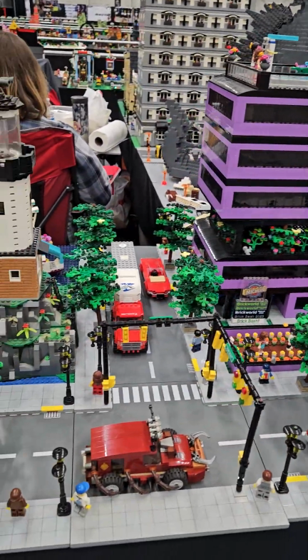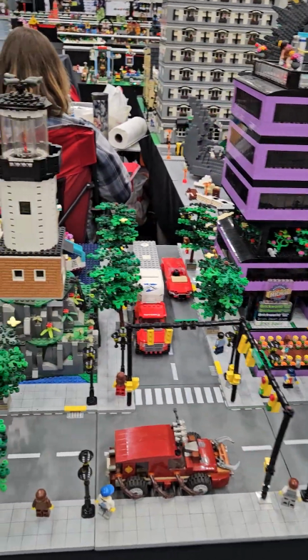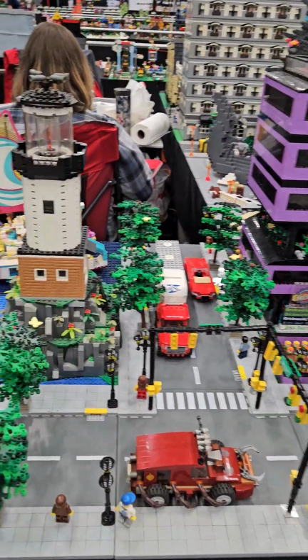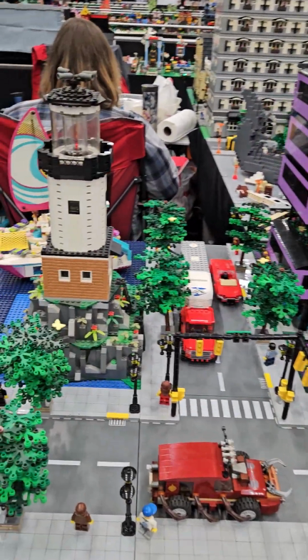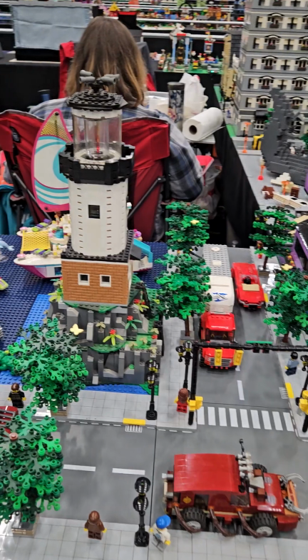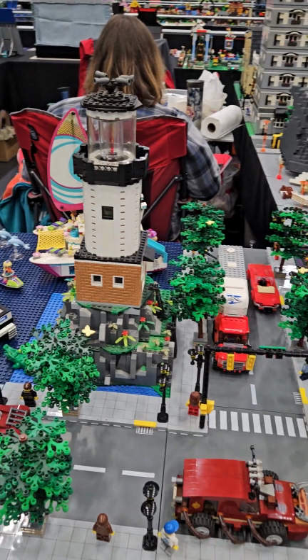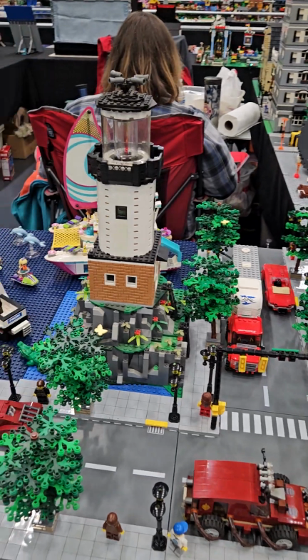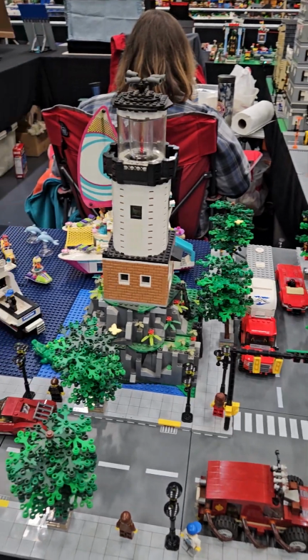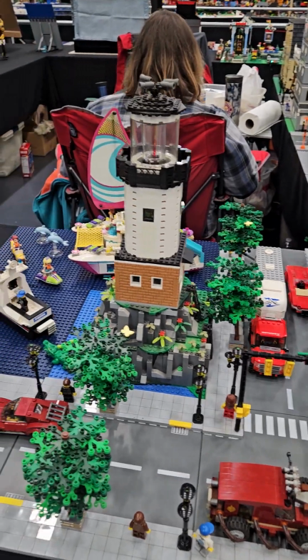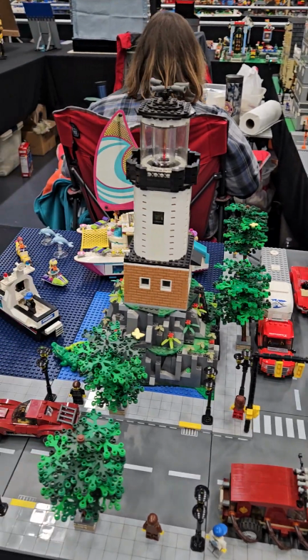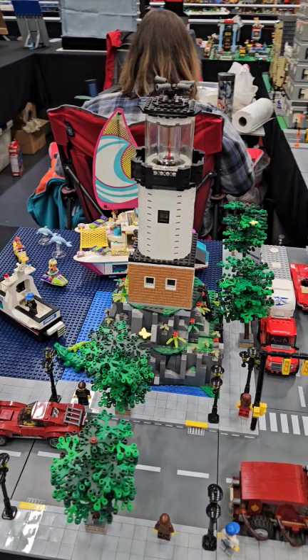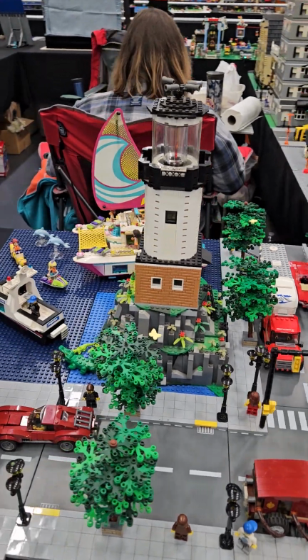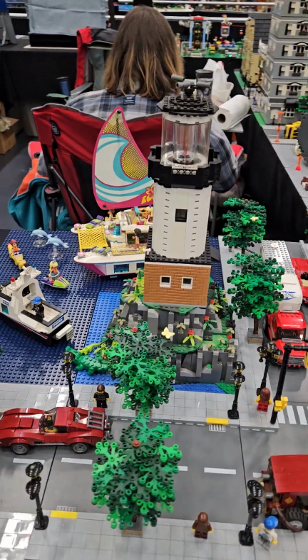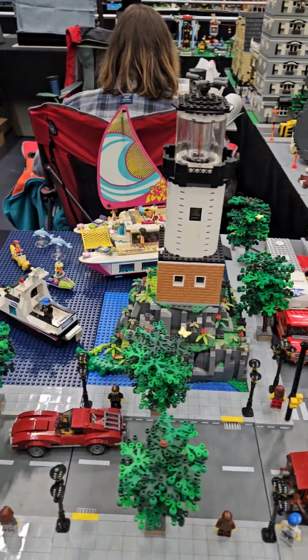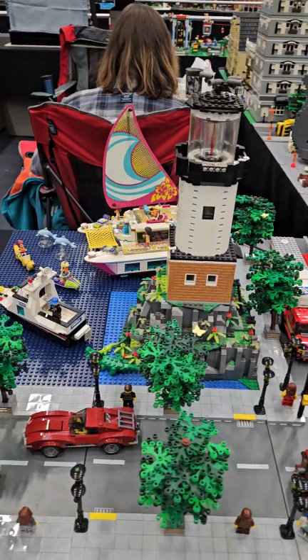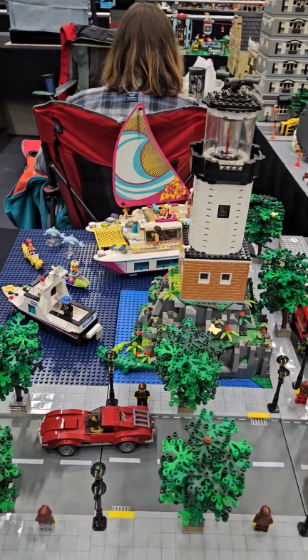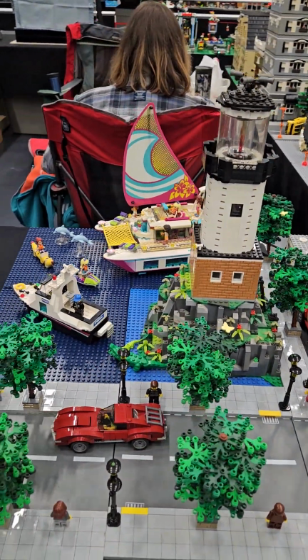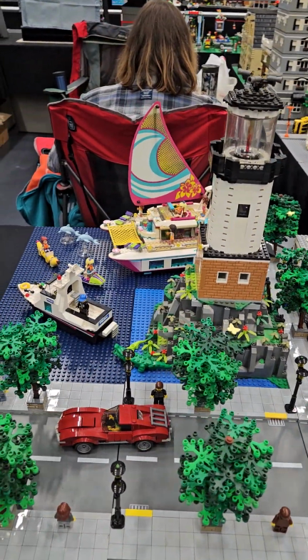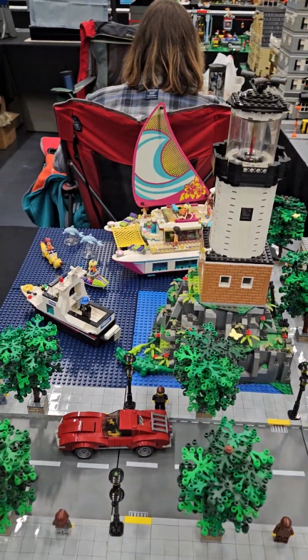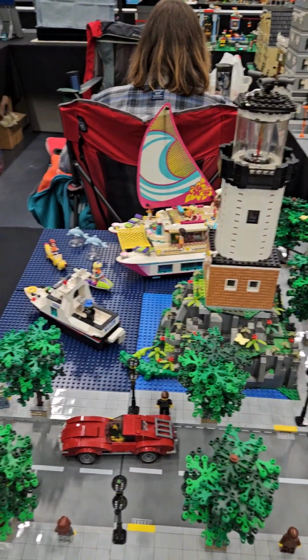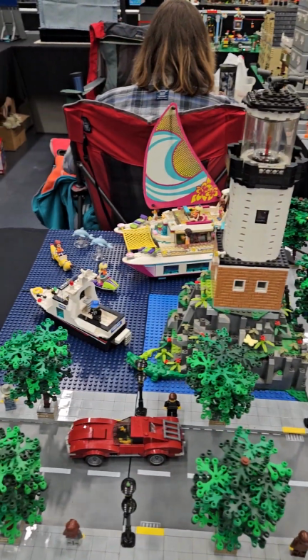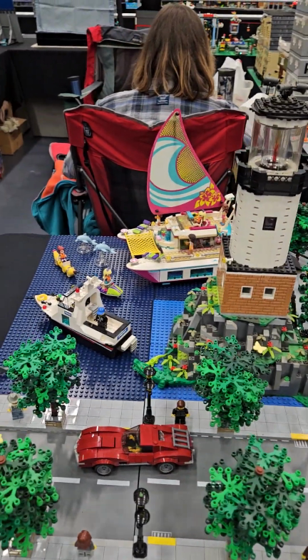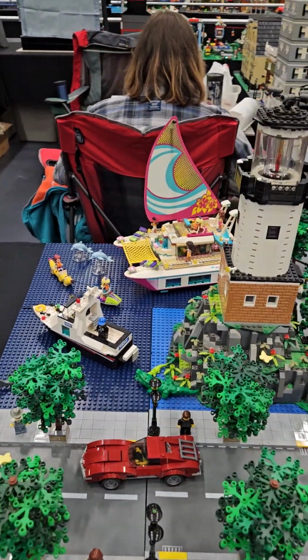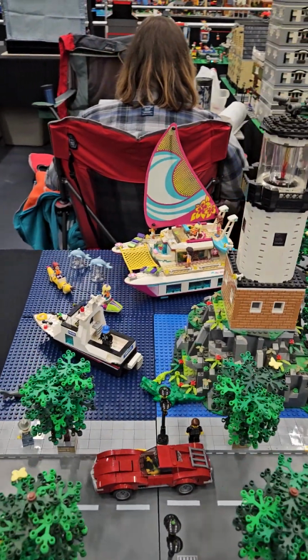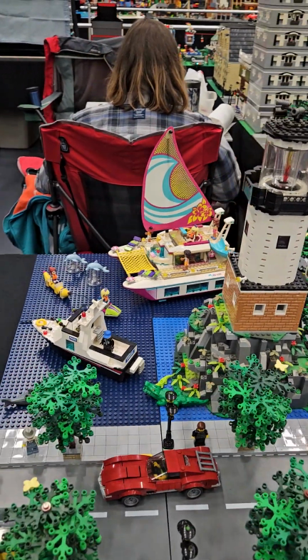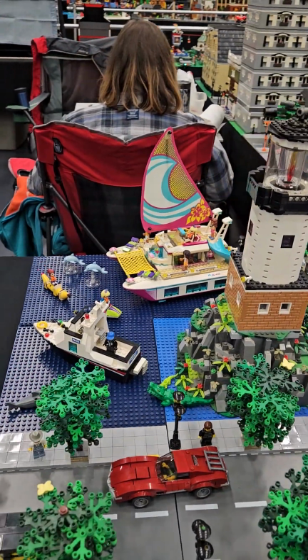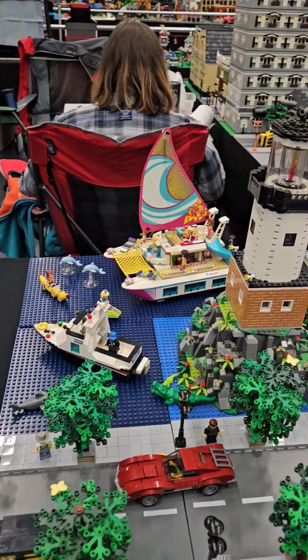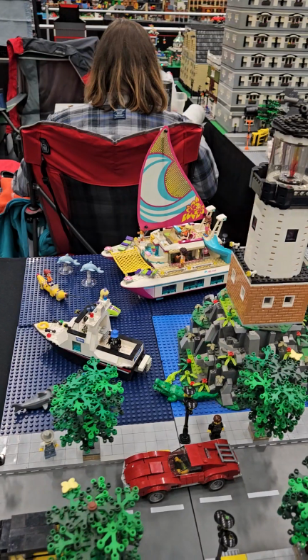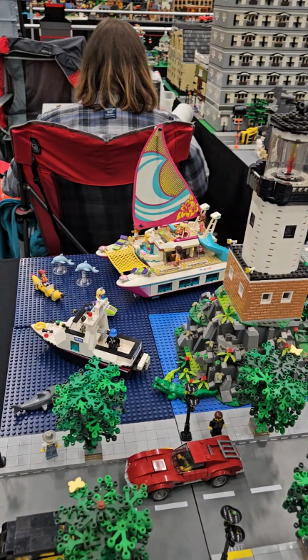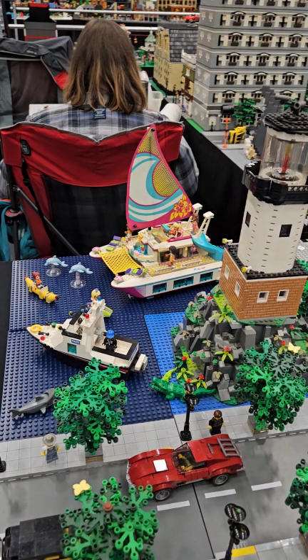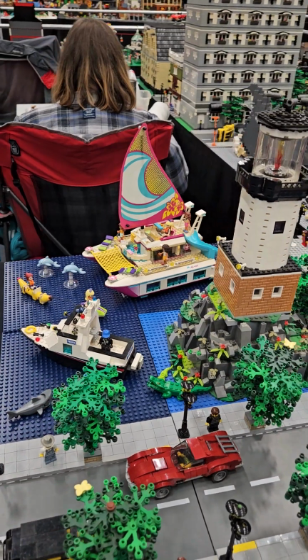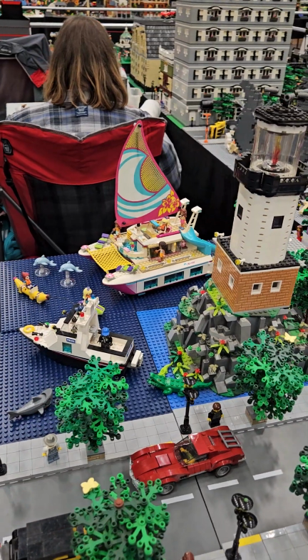And we move to a water scene, which has a lighthouse, and some boats, and other wildlife.